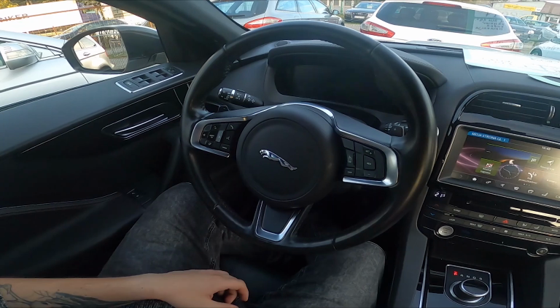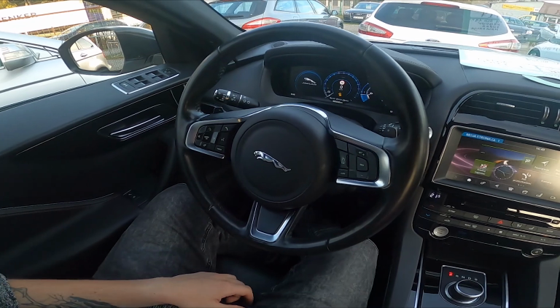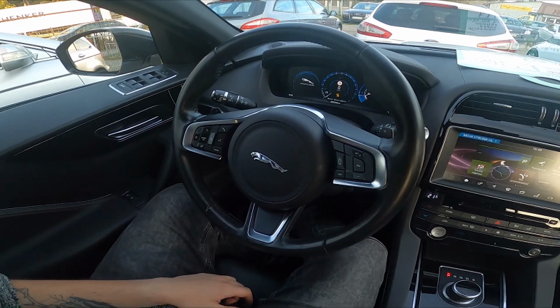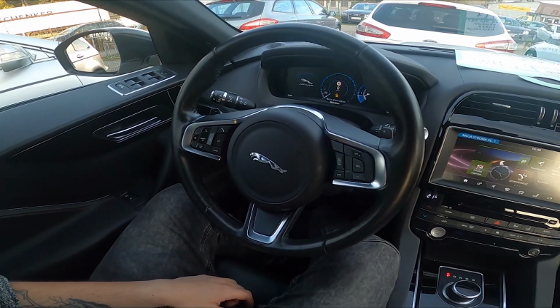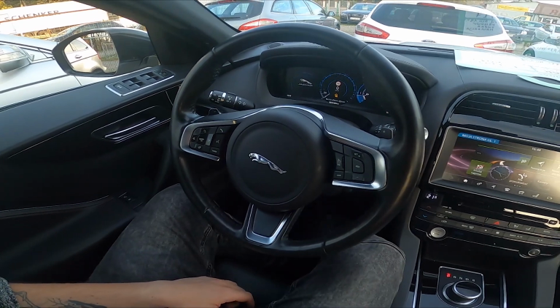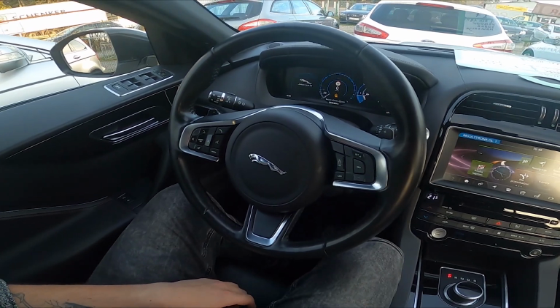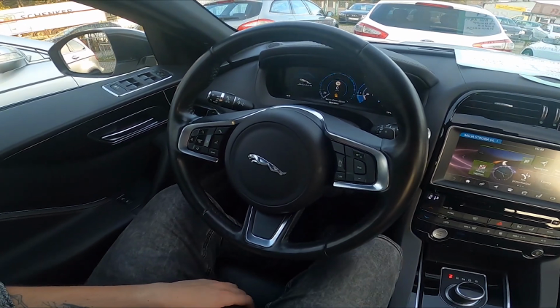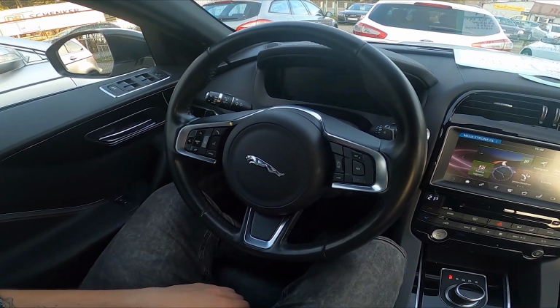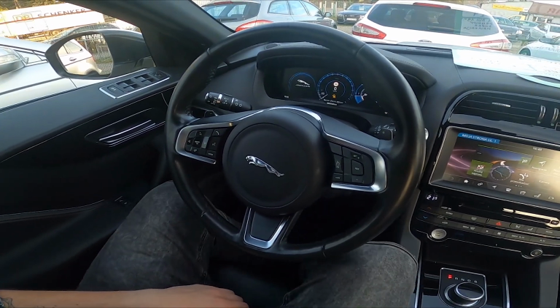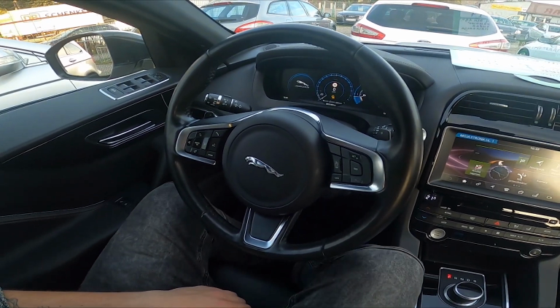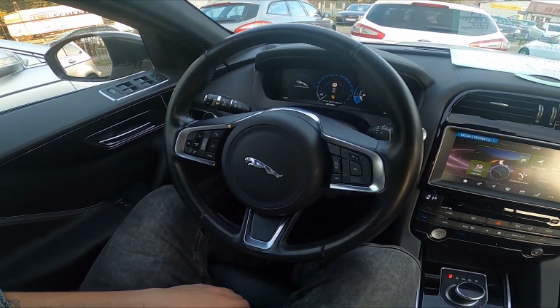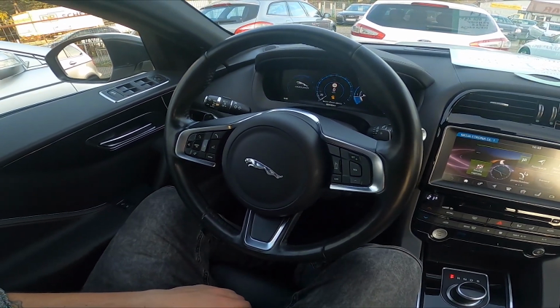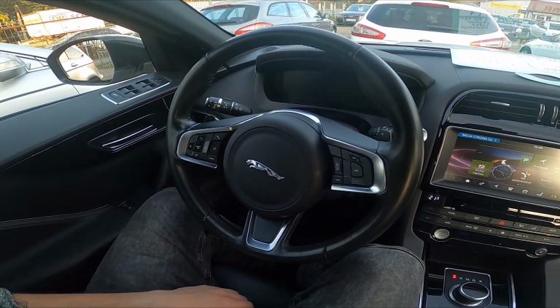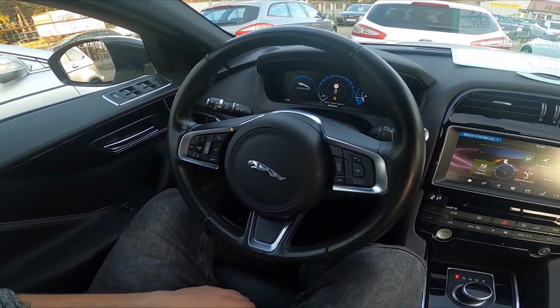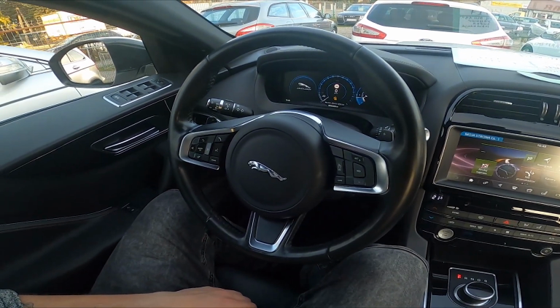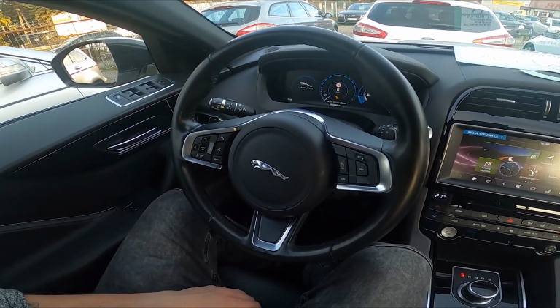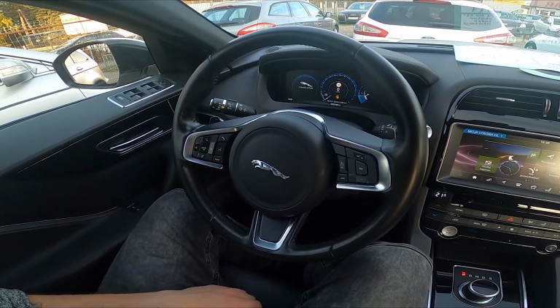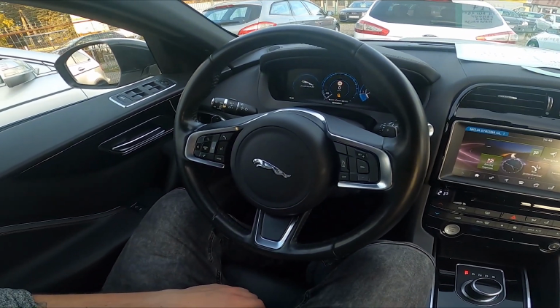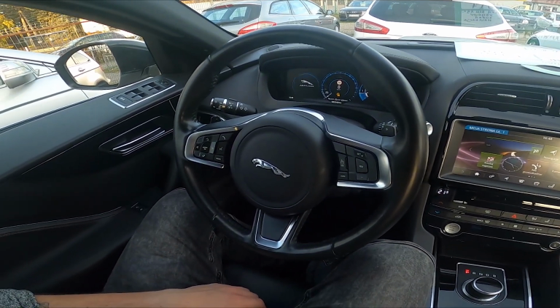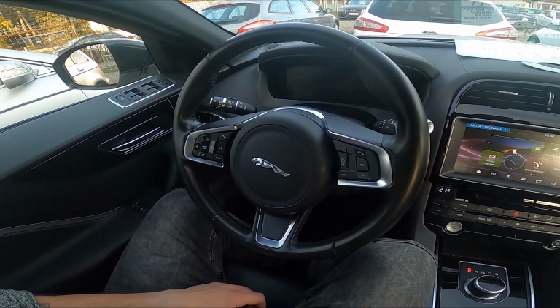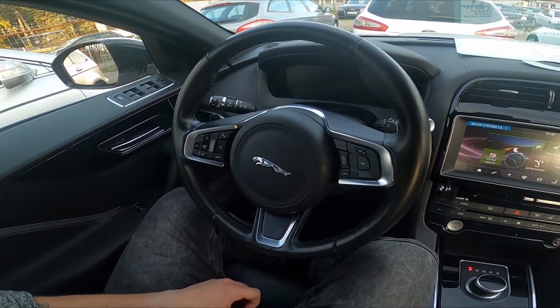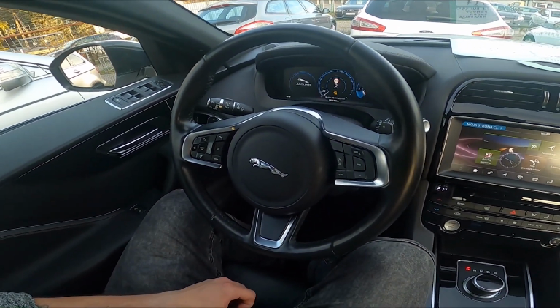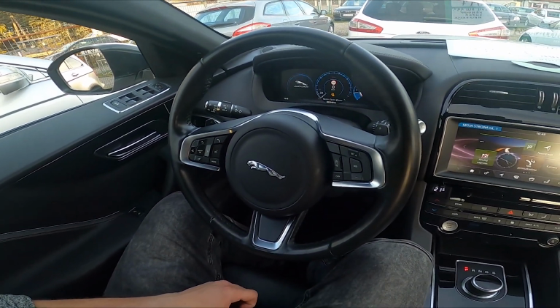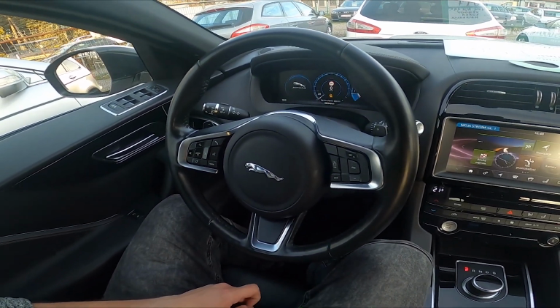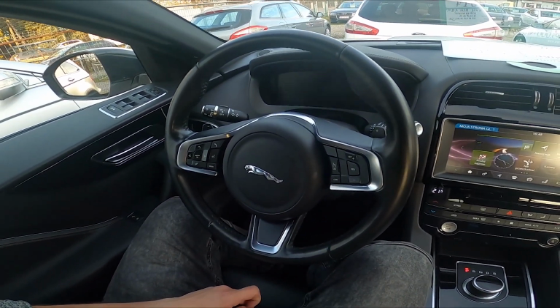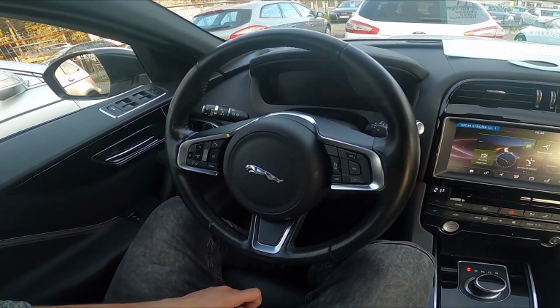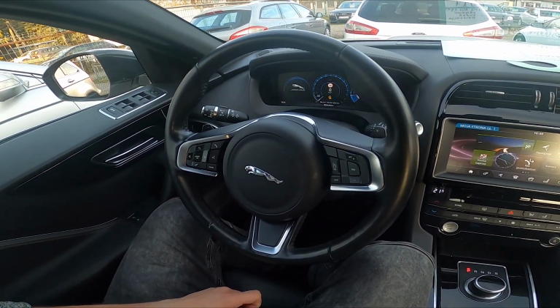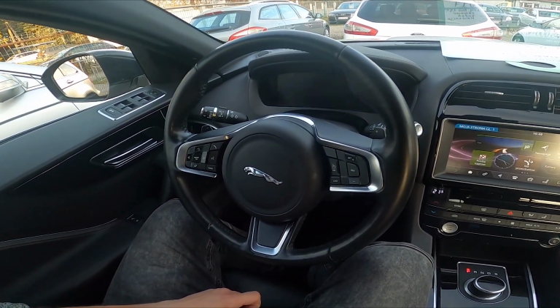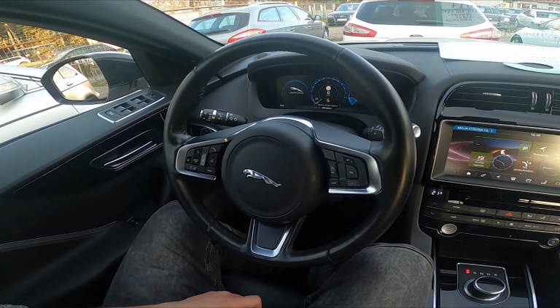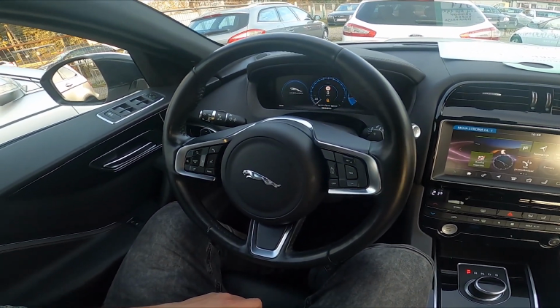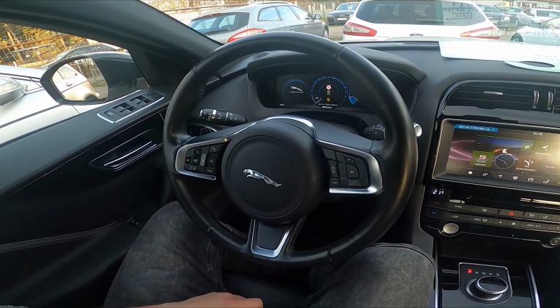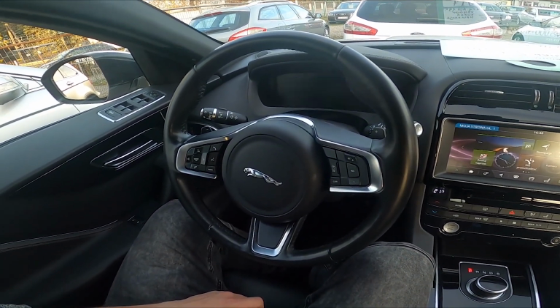Hello, today I'm in a Jaguar F-Pace. In this video I'll show you how to find range.